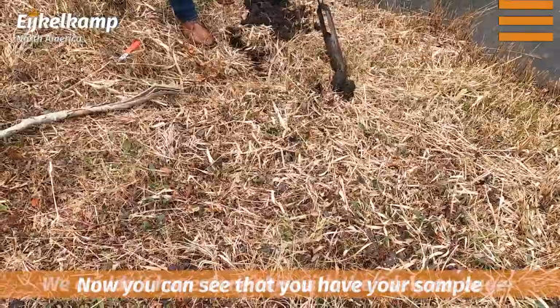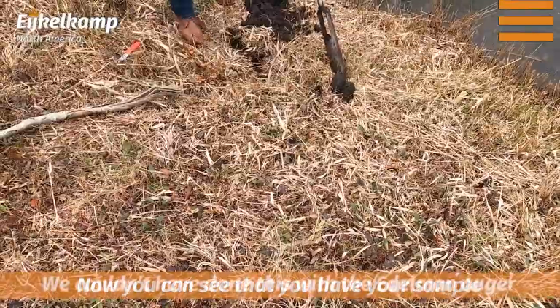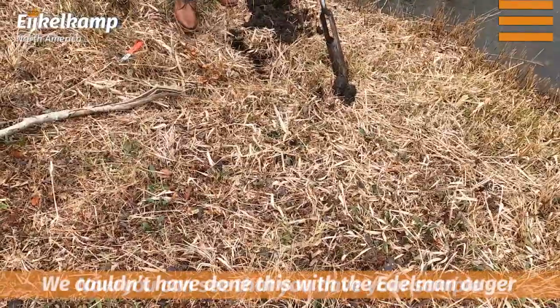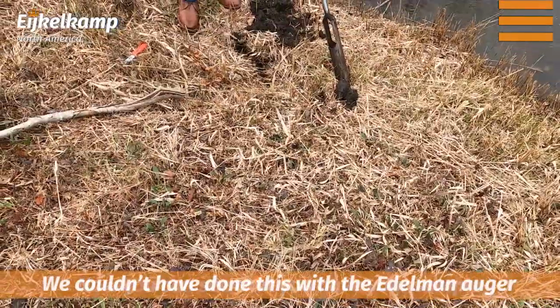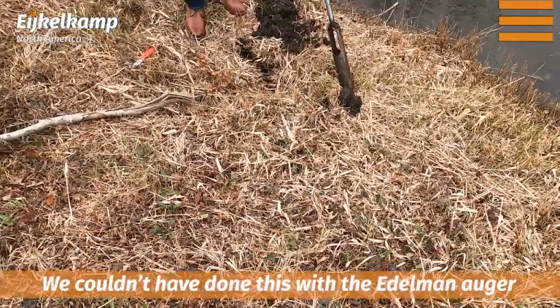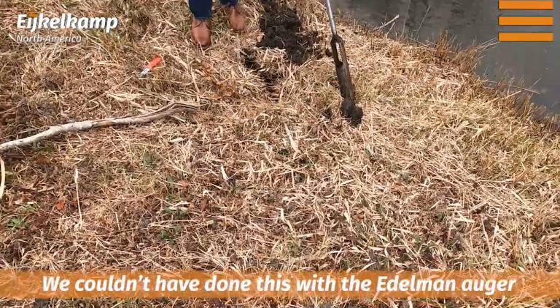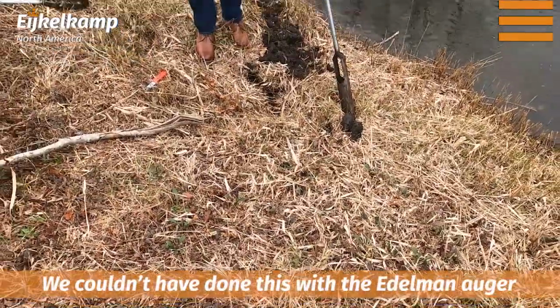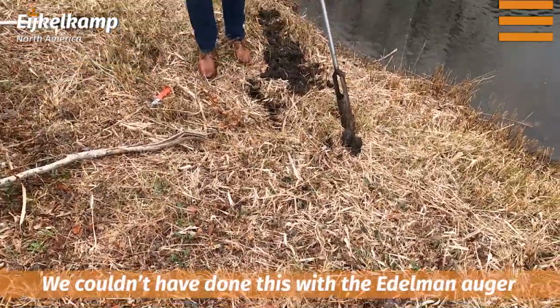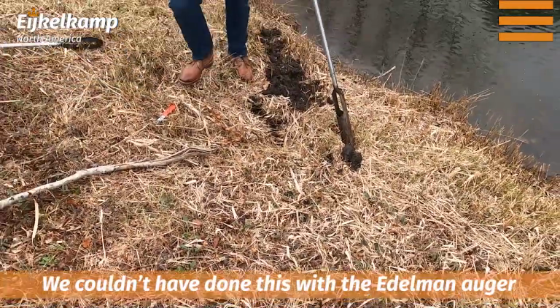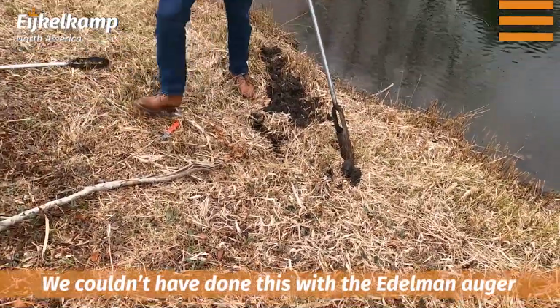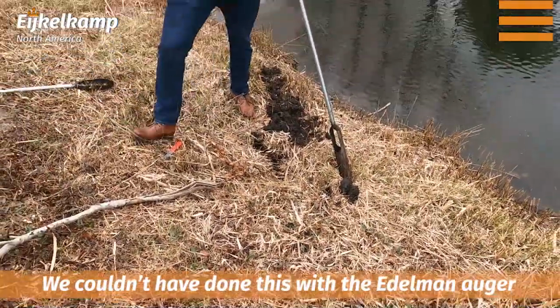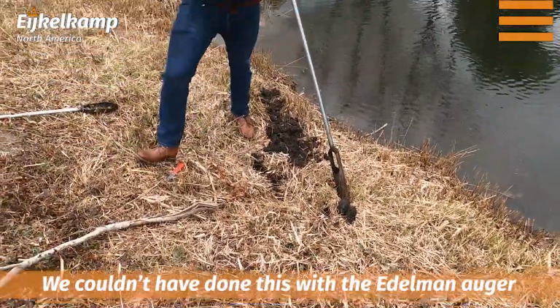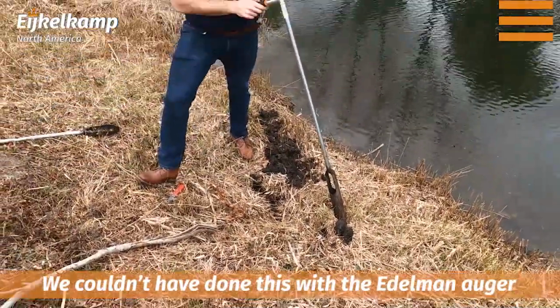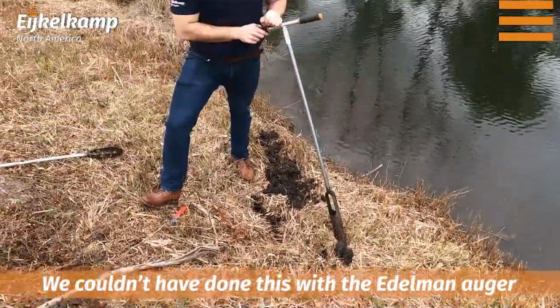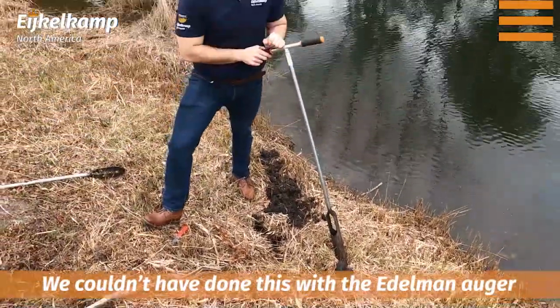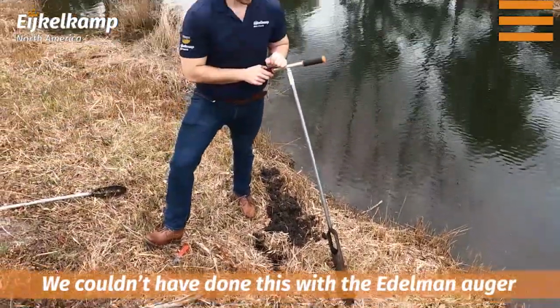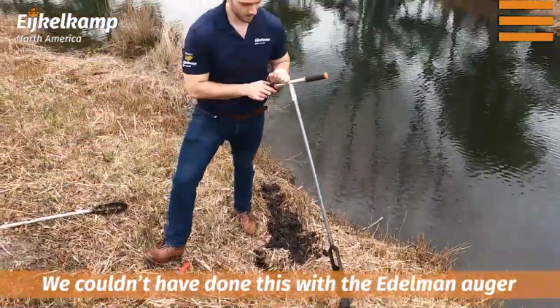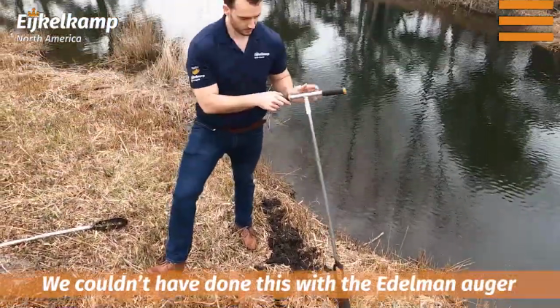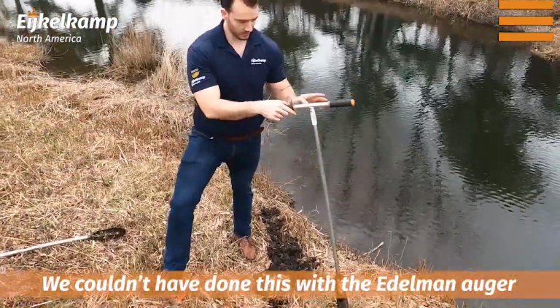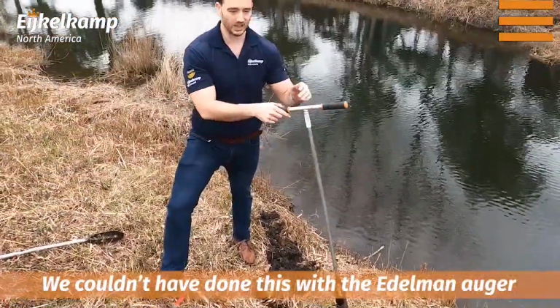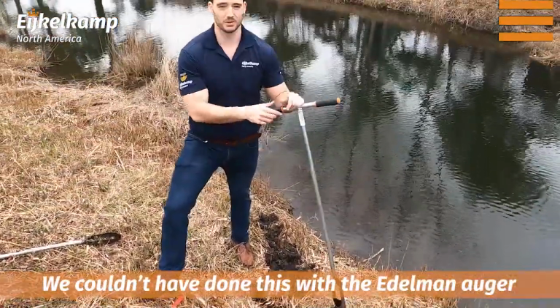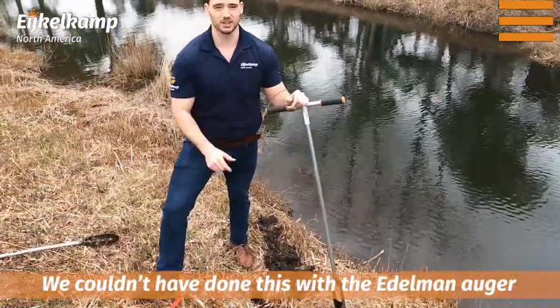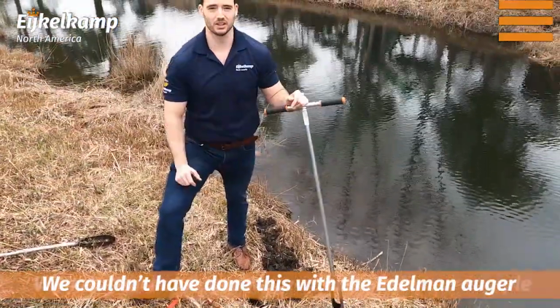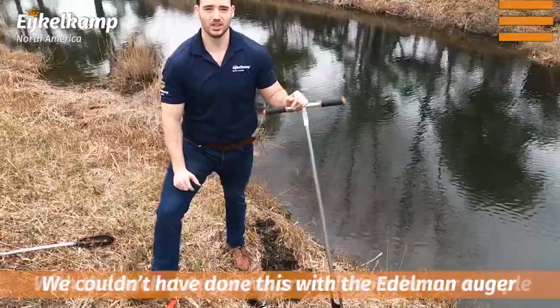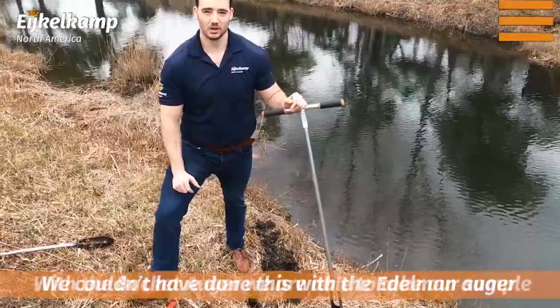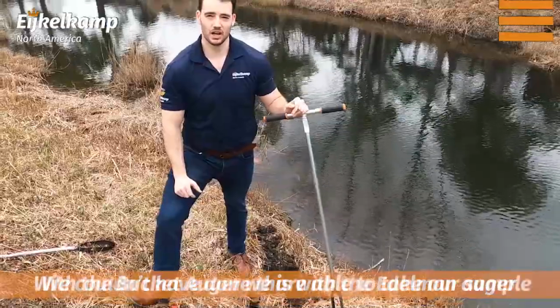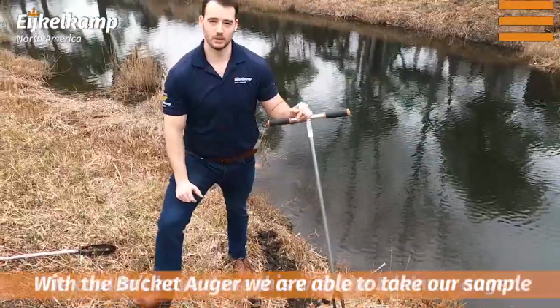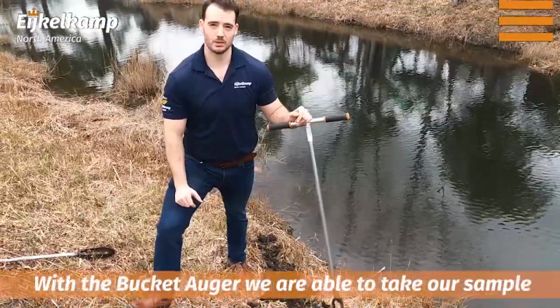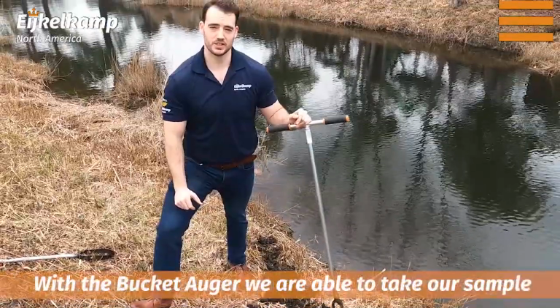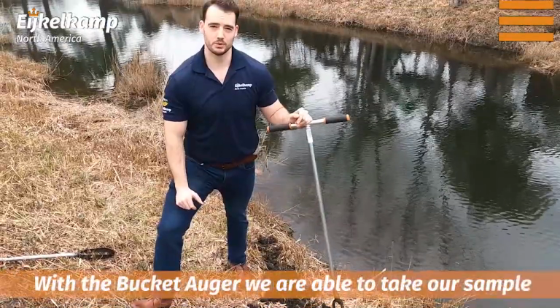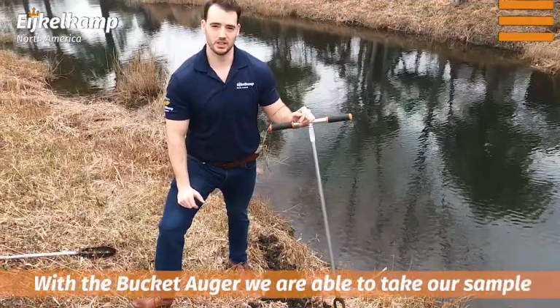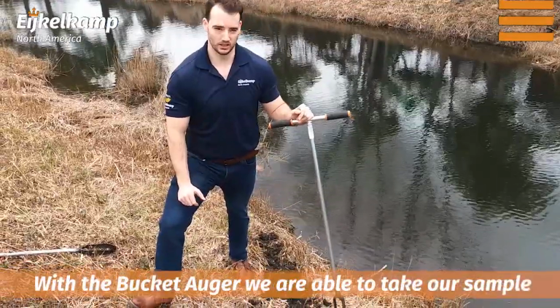That material would probably not have stayed in the Edelman auger, but since we were below the water table and we had the bucket auger, we were able to grab the sample we needed.